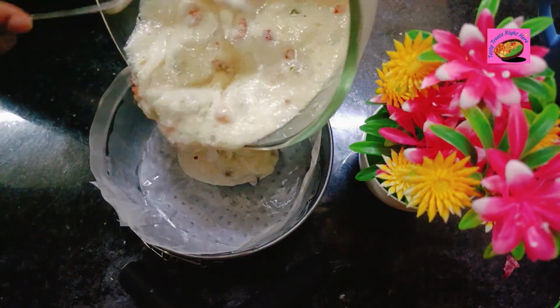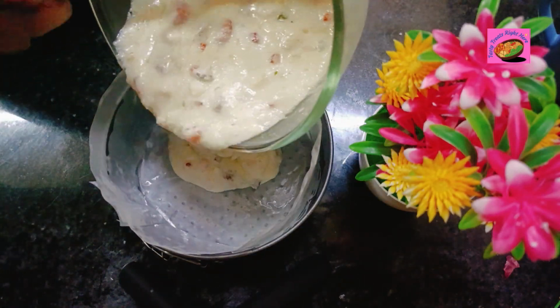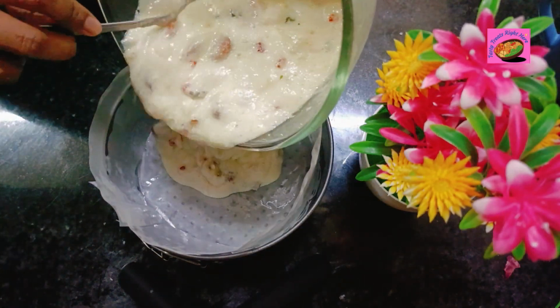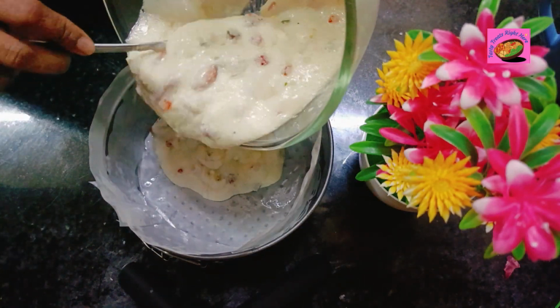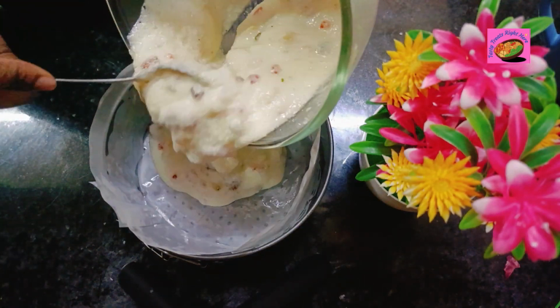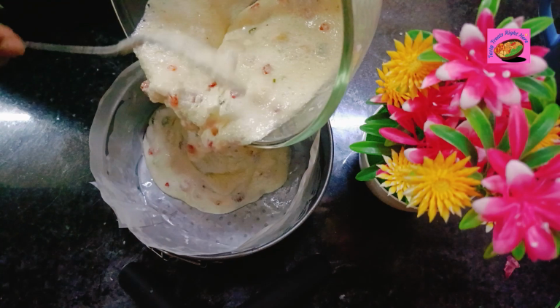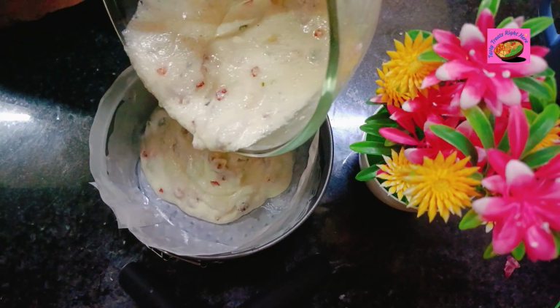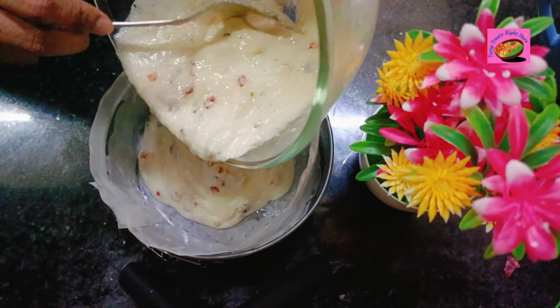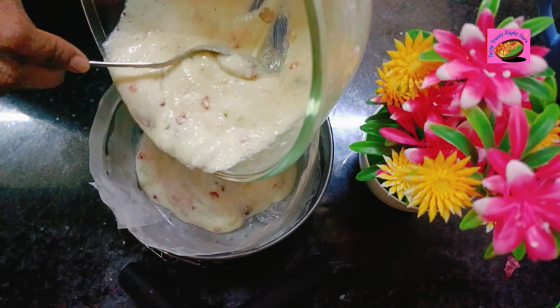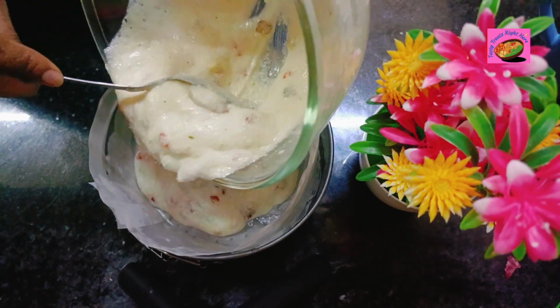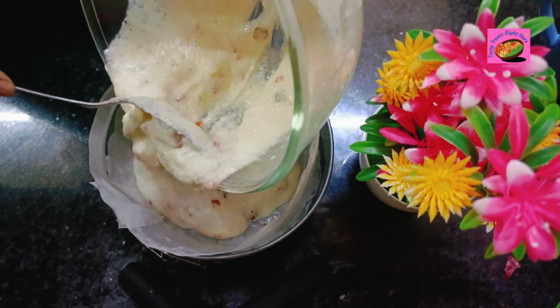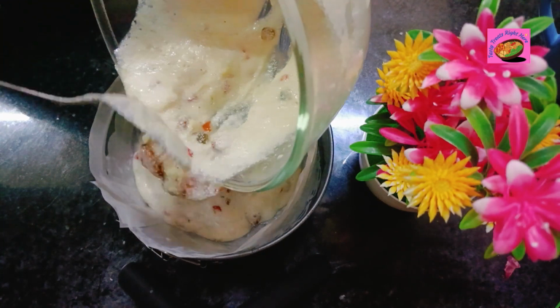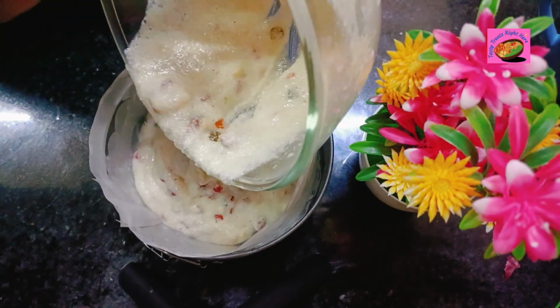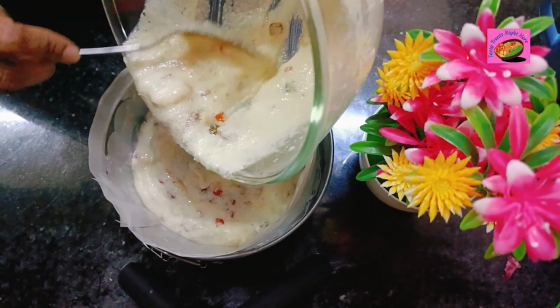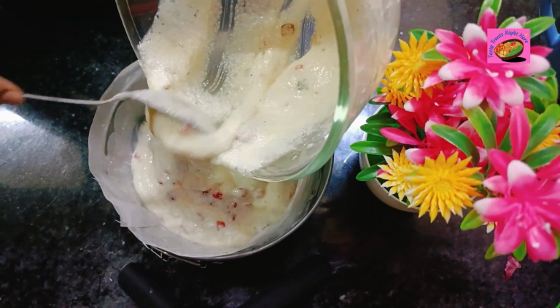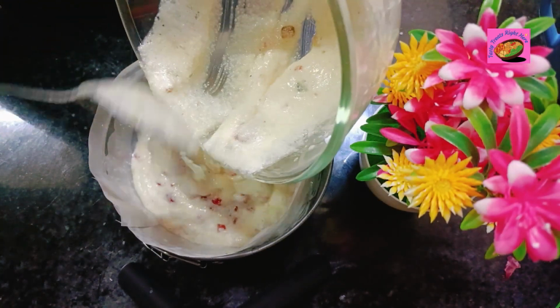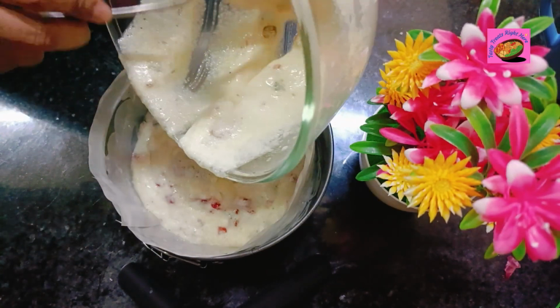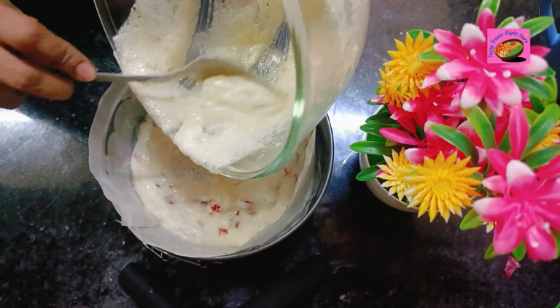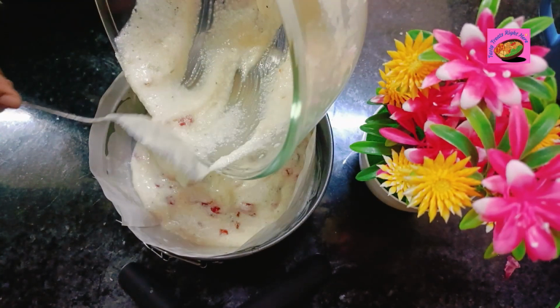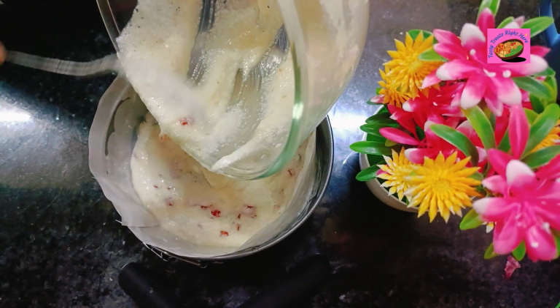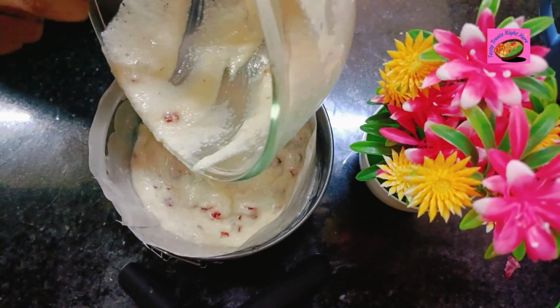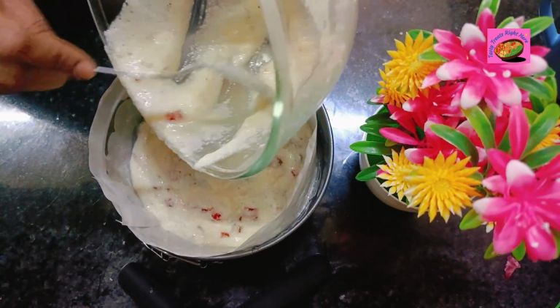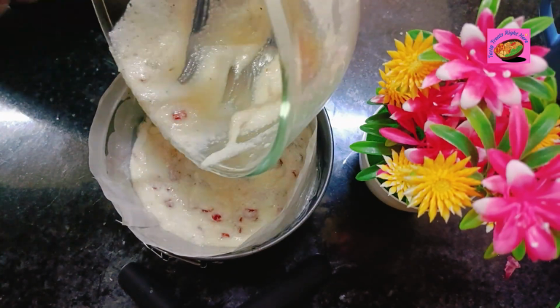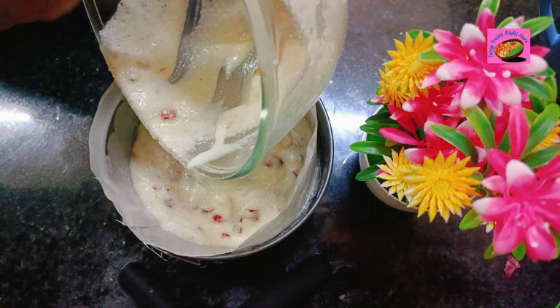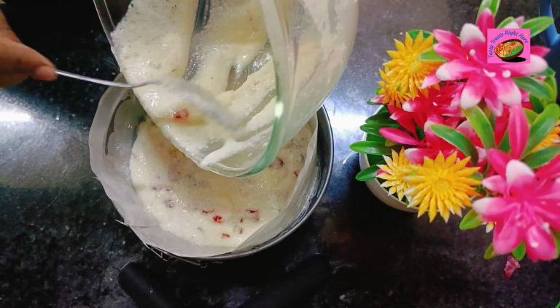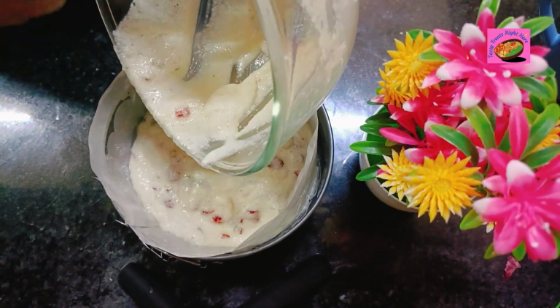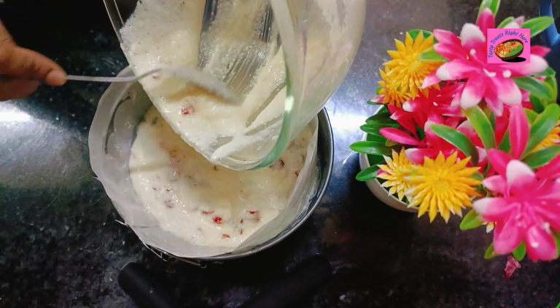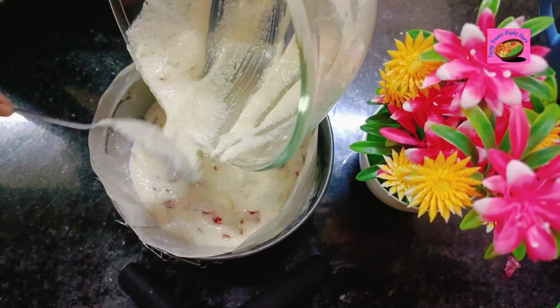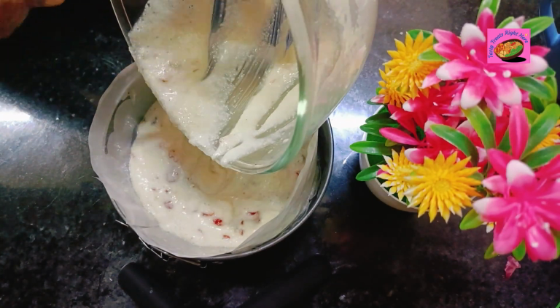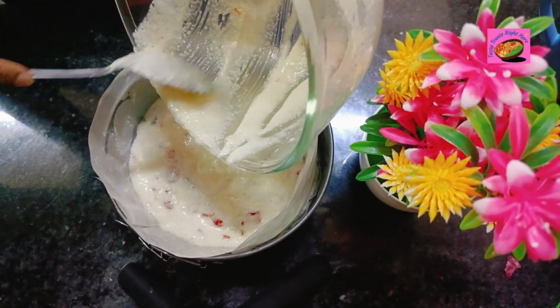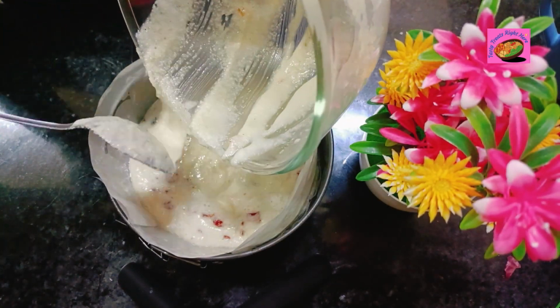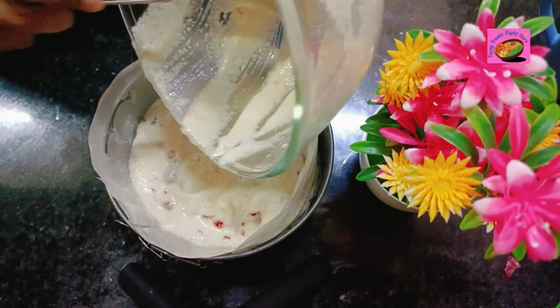Now pour this batter onto a greased cake tin lined with butter paper.